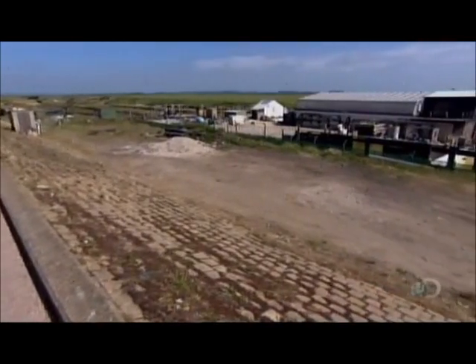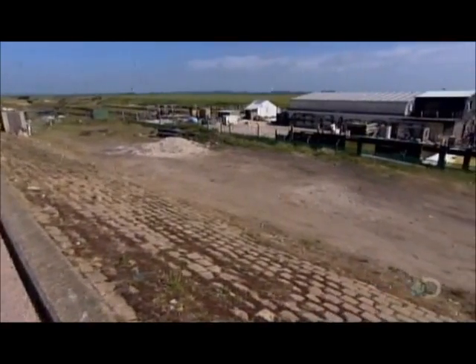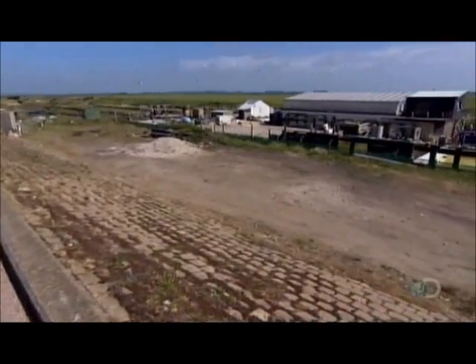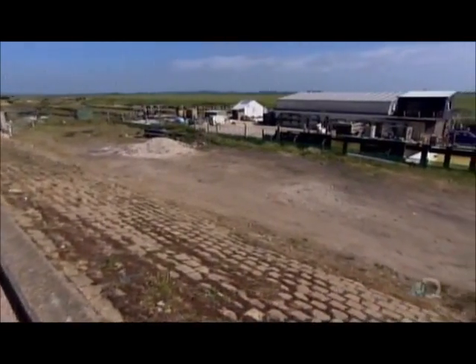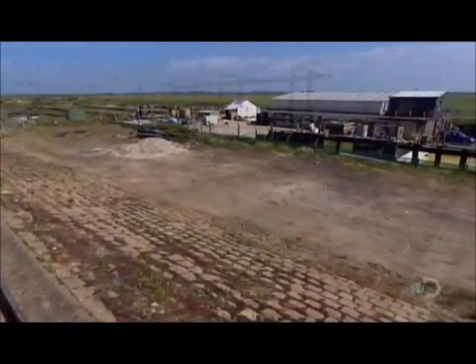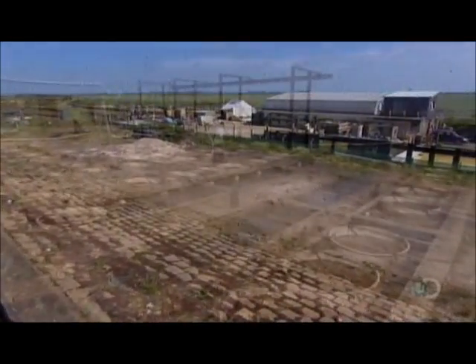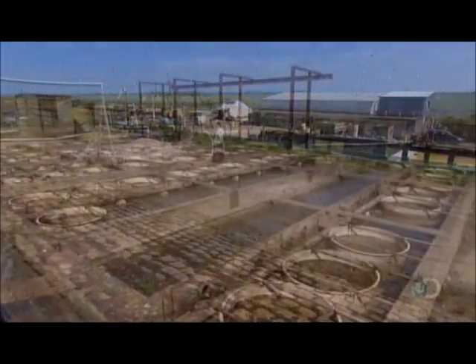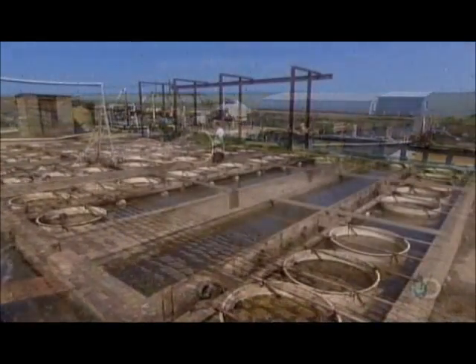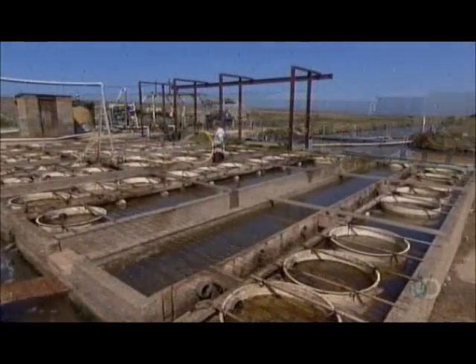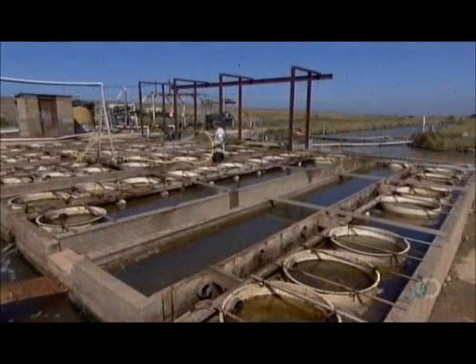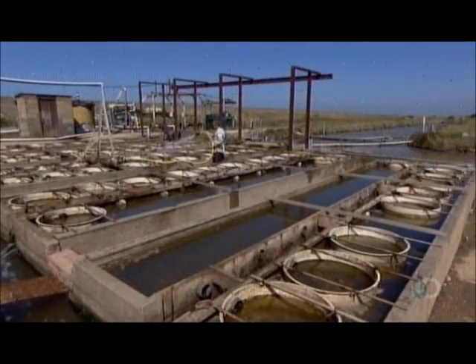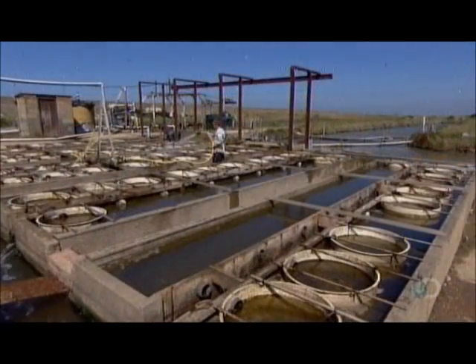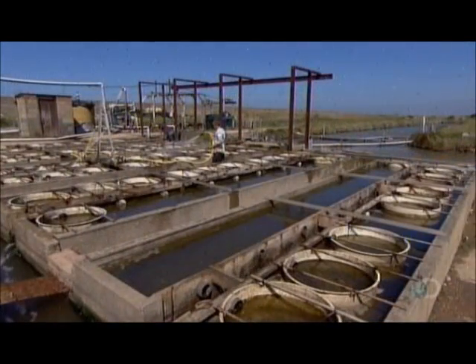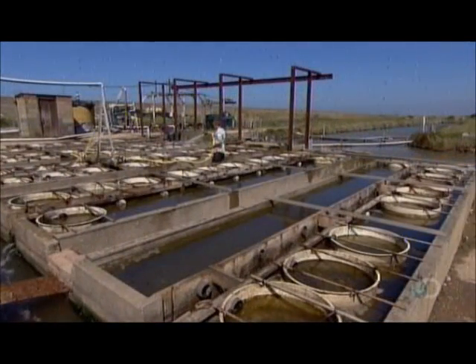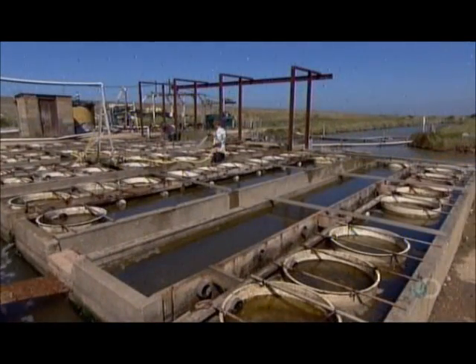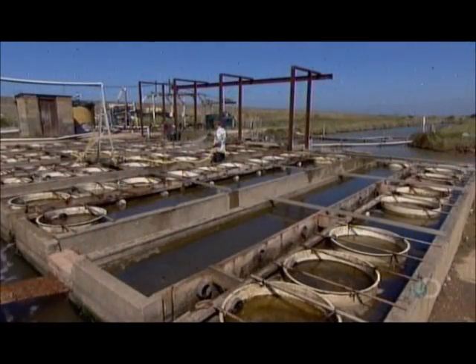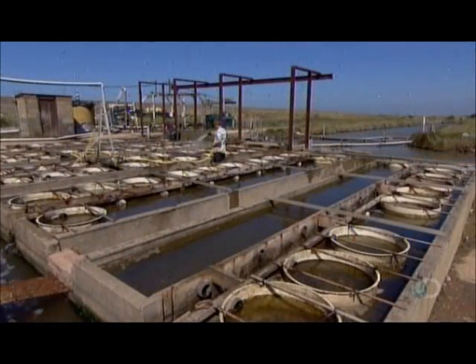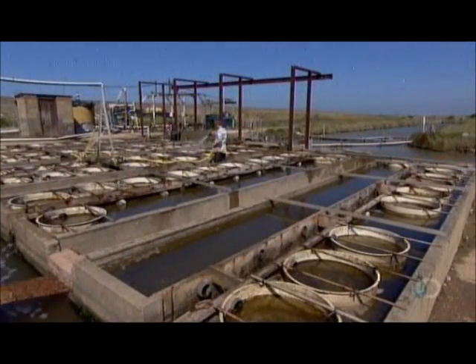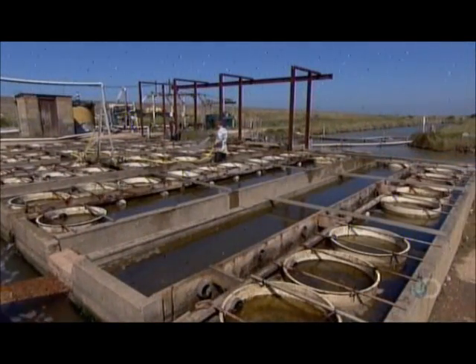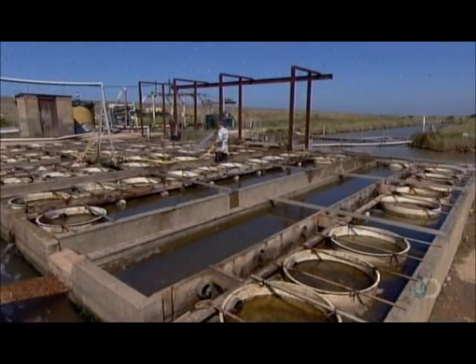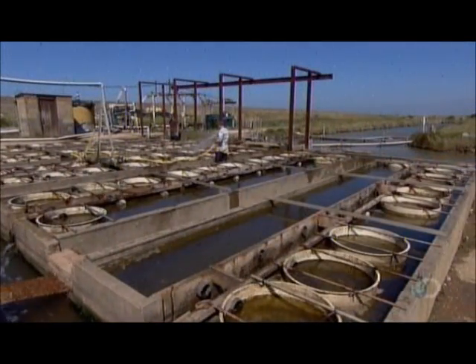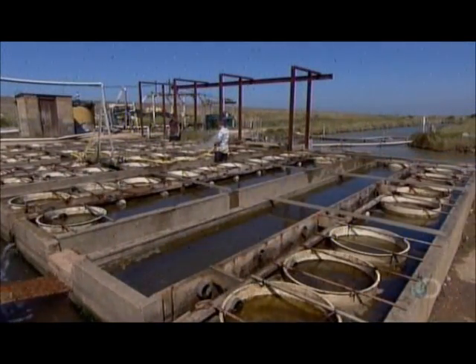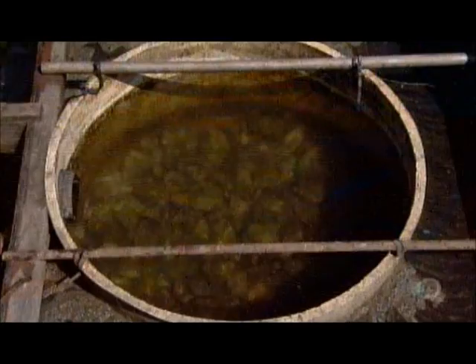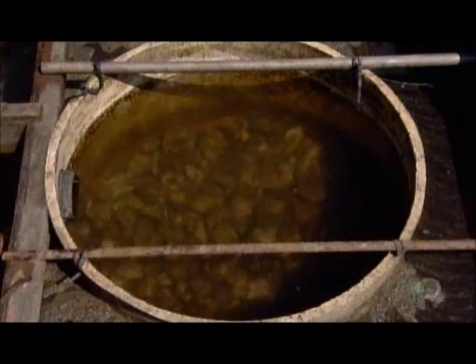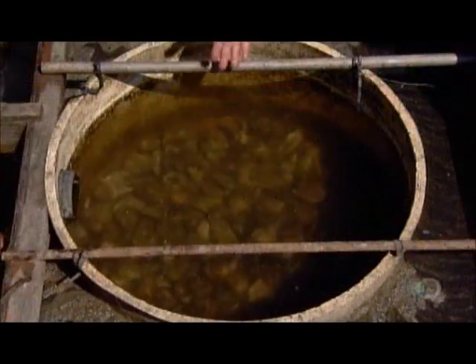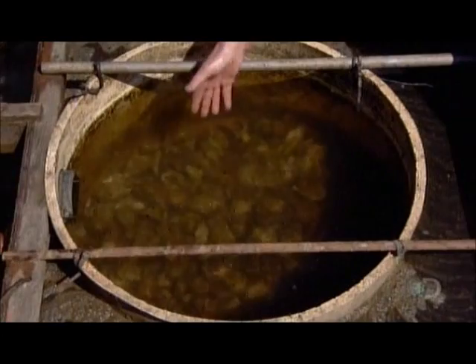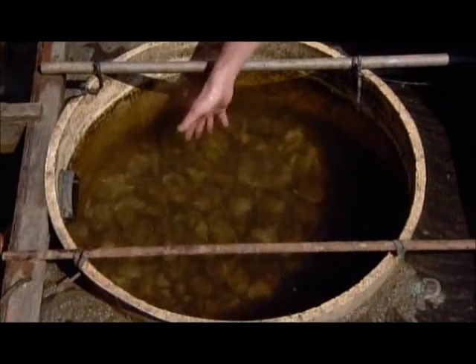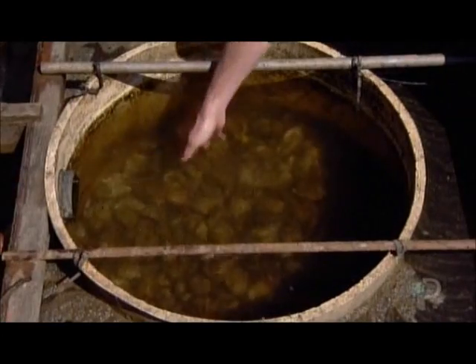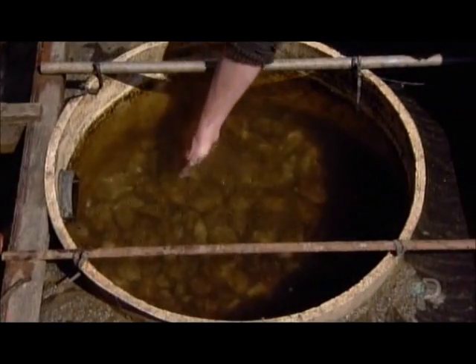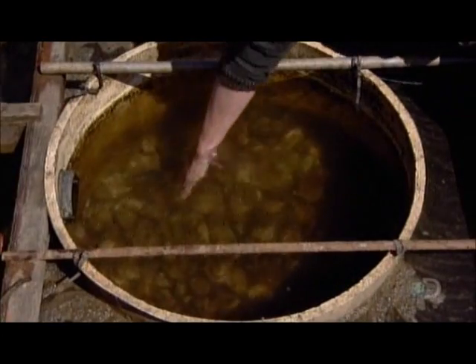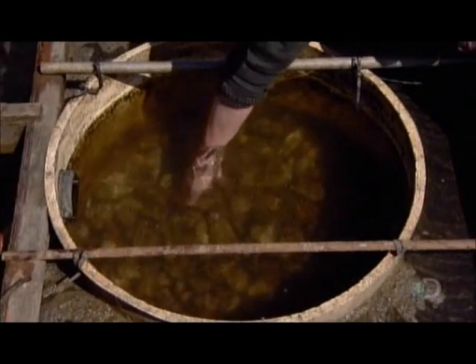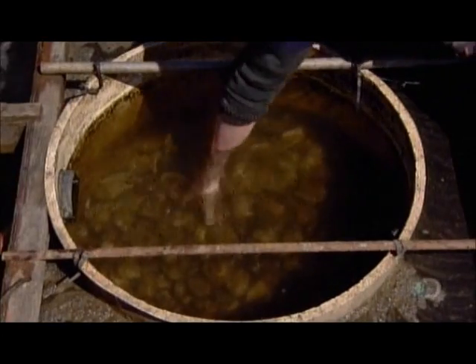The hatchery keeps the oysters in upwellers — mesh-bottomed buckets sitting in seawater.